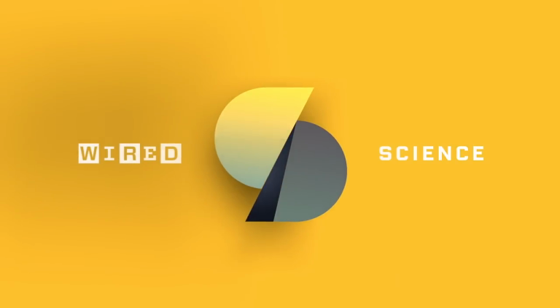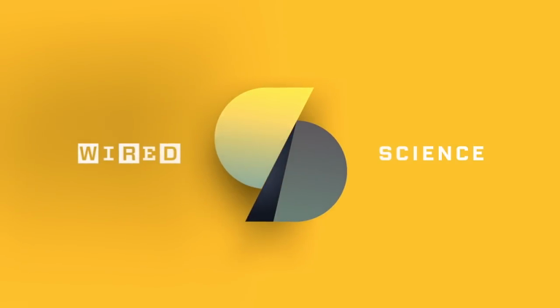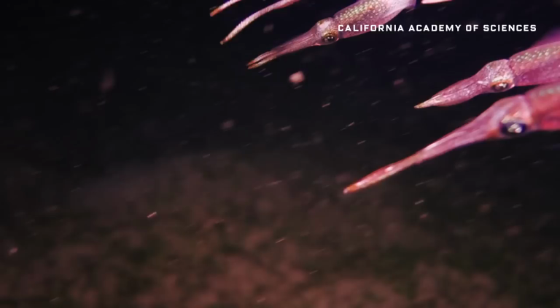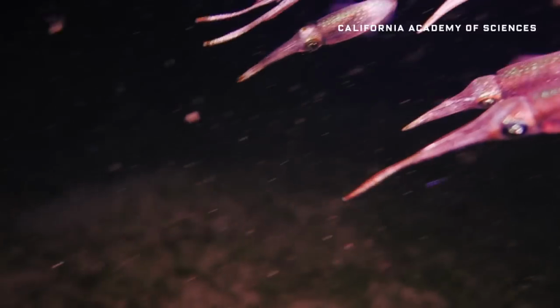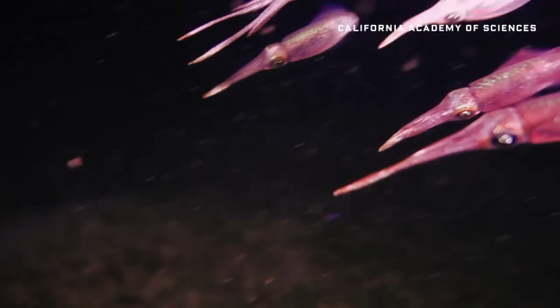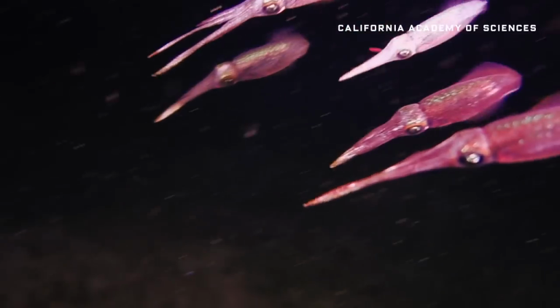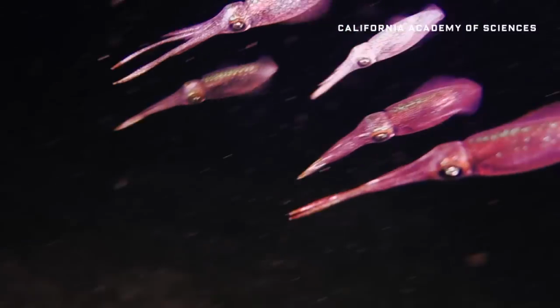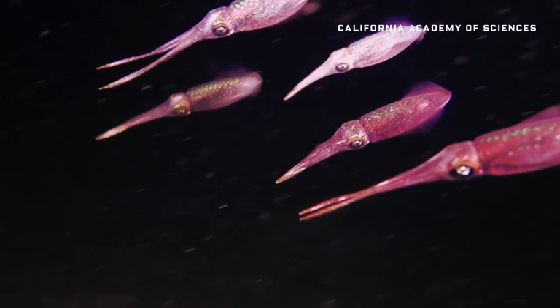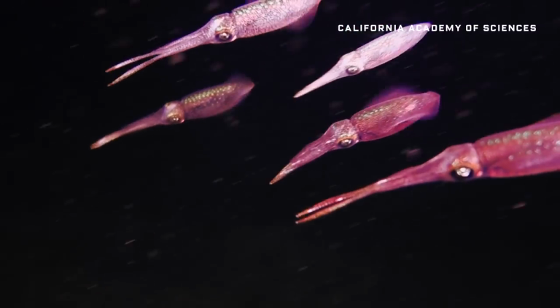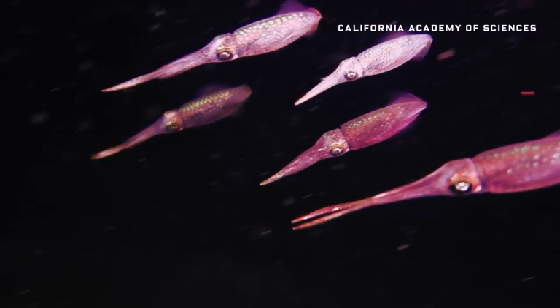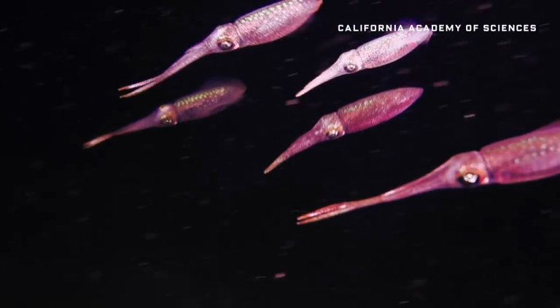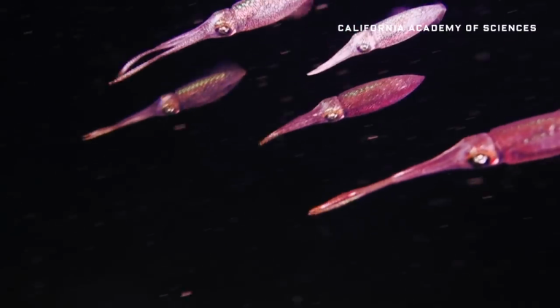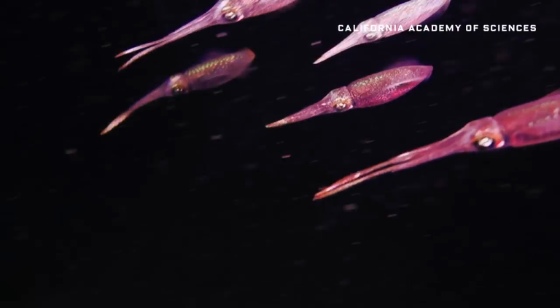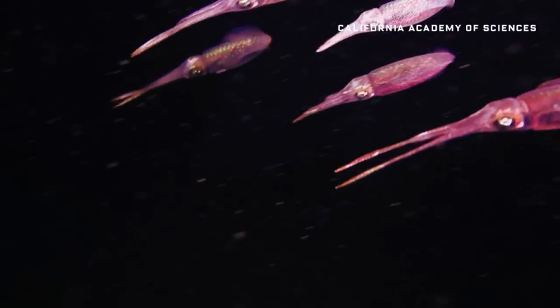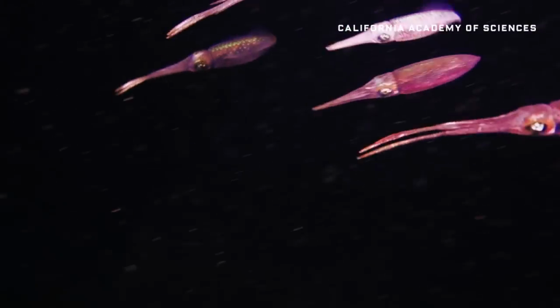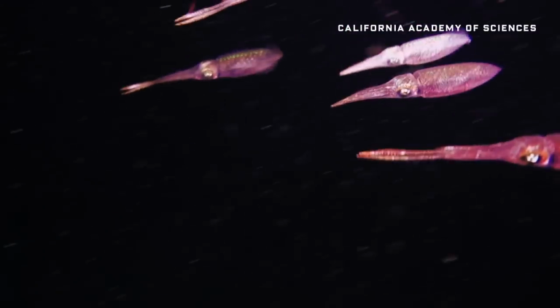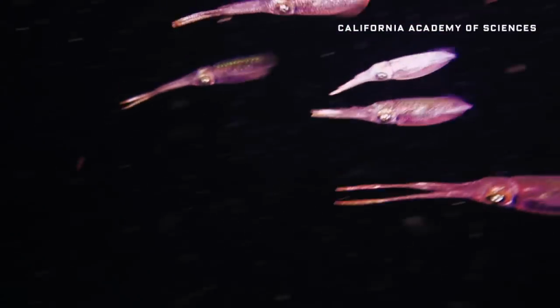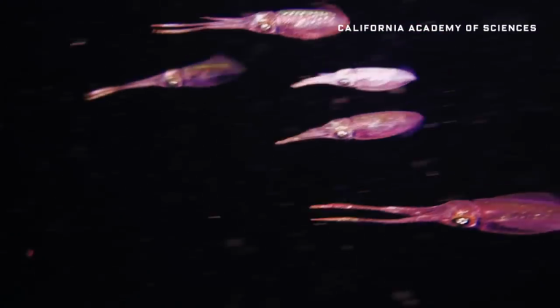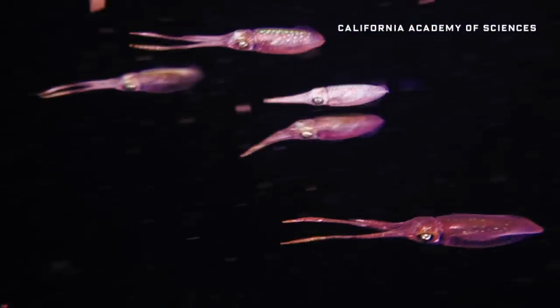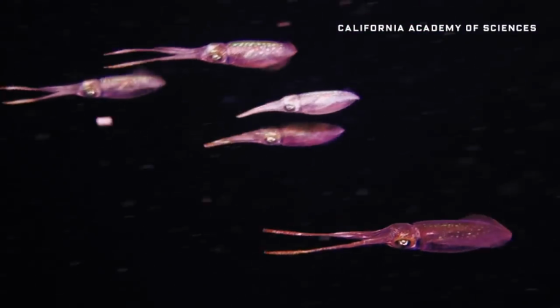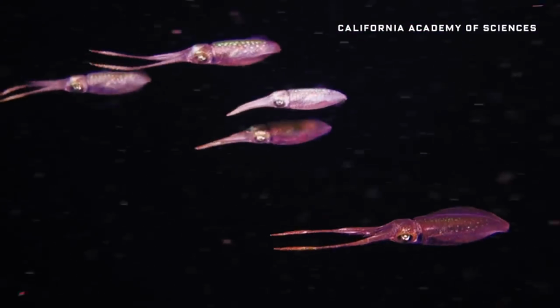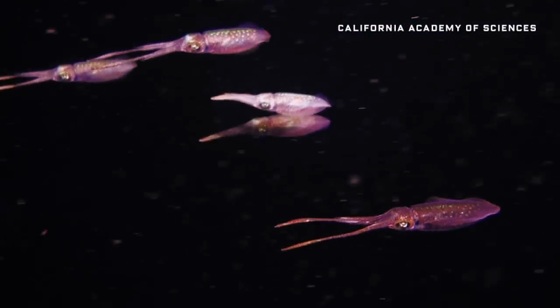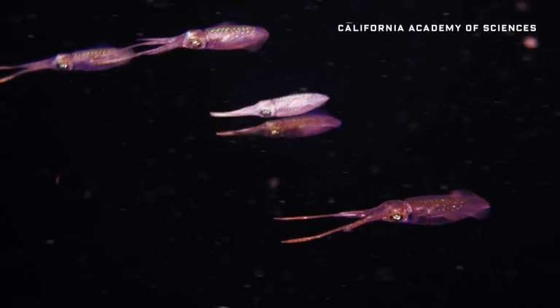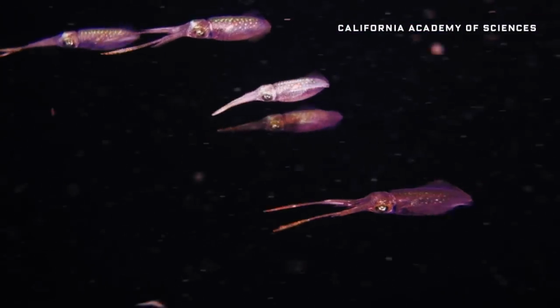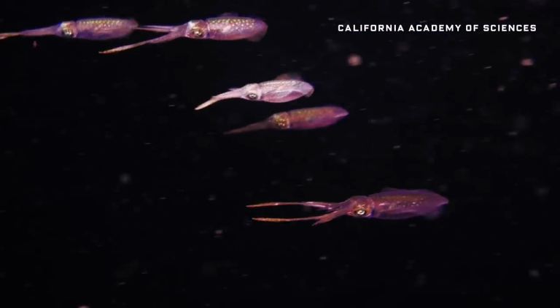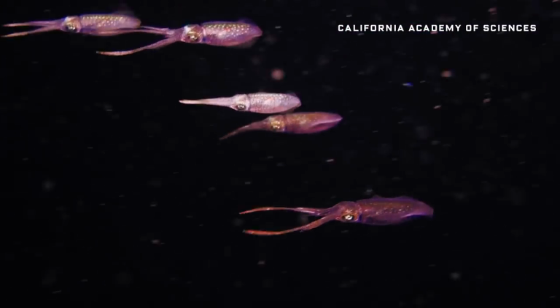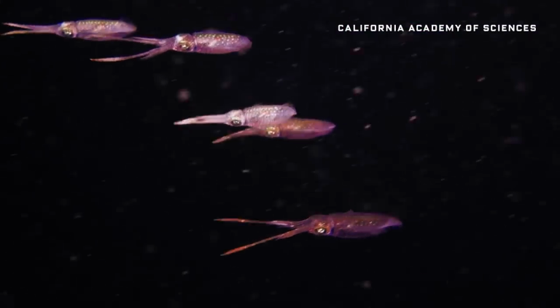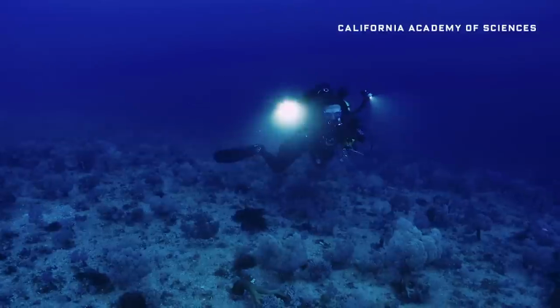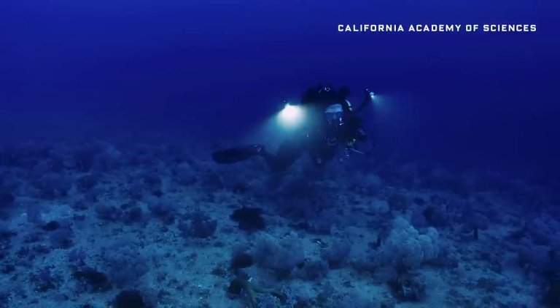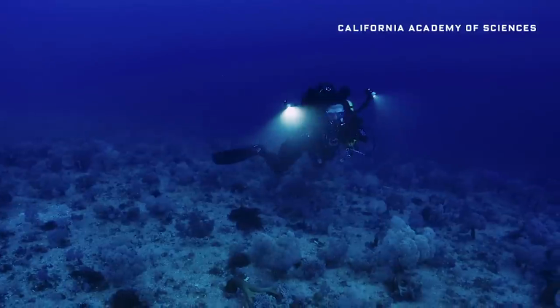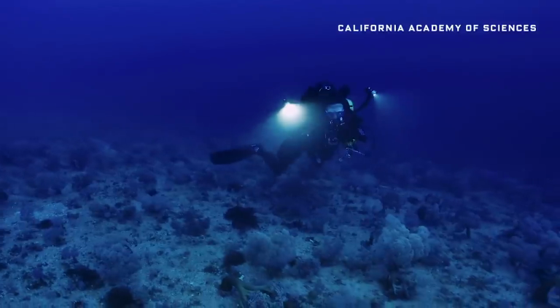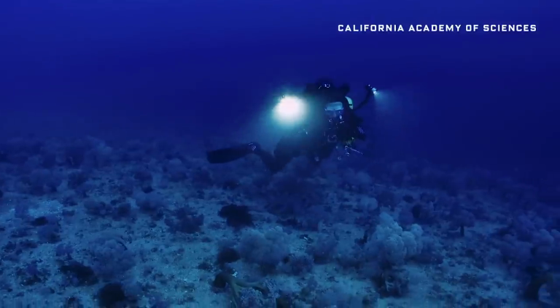Welcome to the Twilight Zone. No, not that Twilight Zone. The Oceanic Twilight Zone.